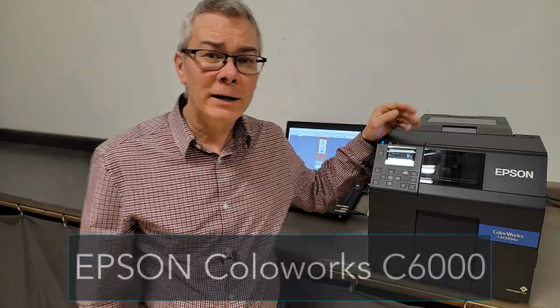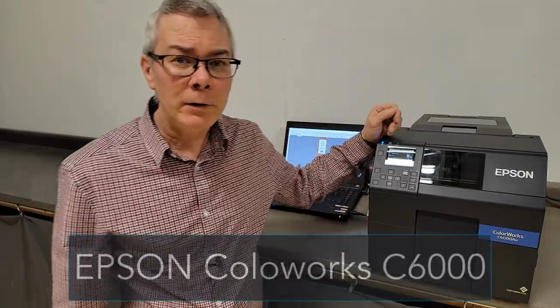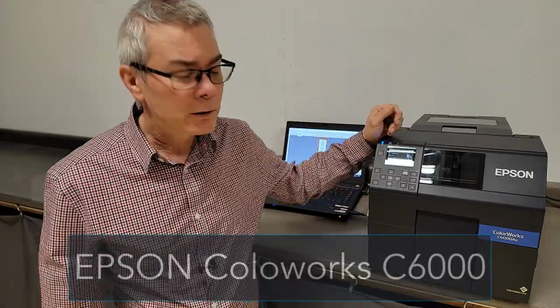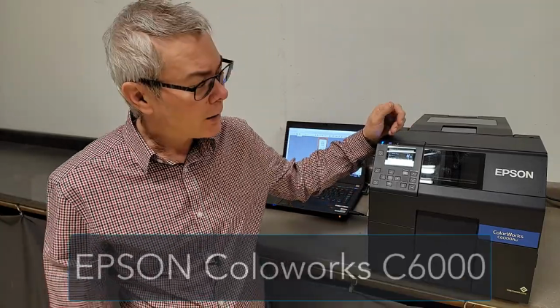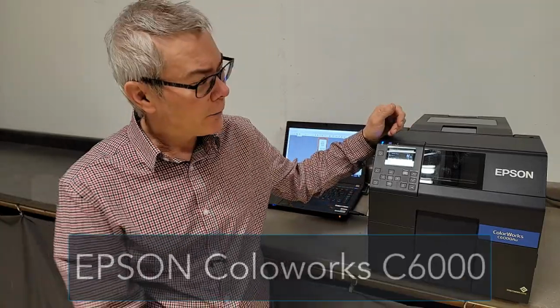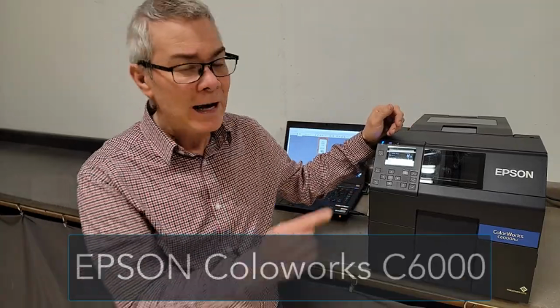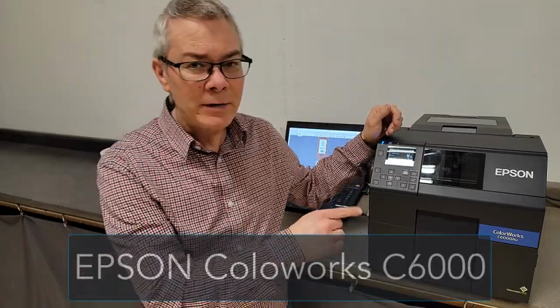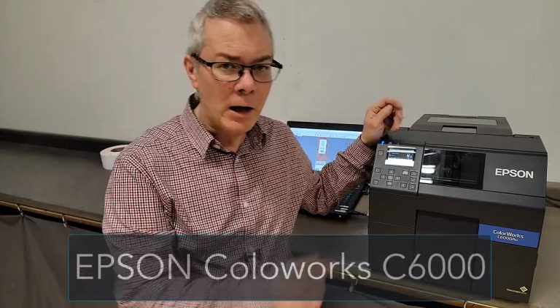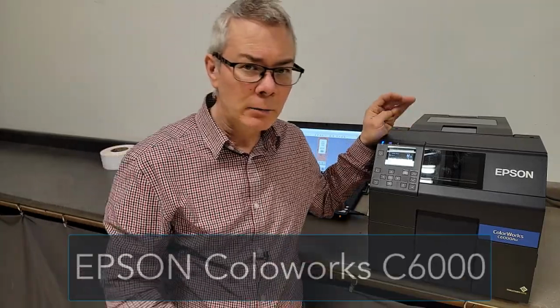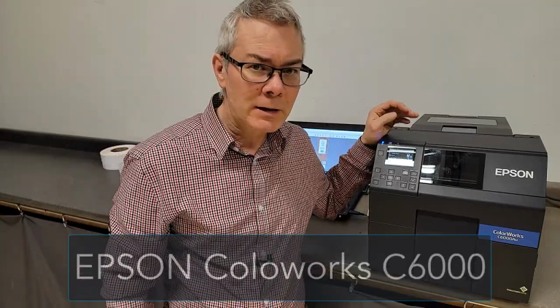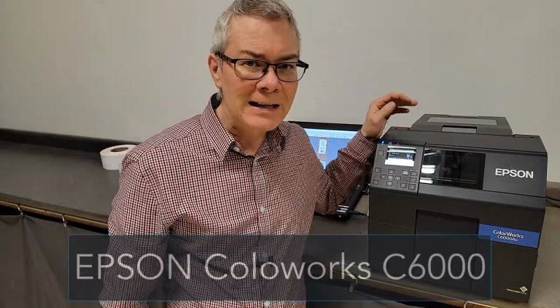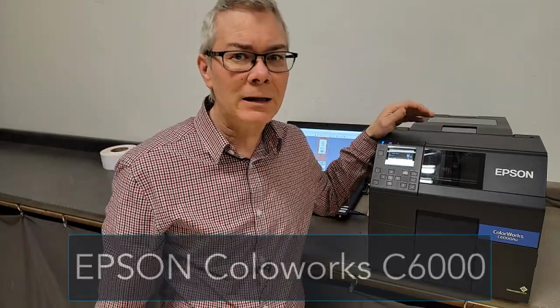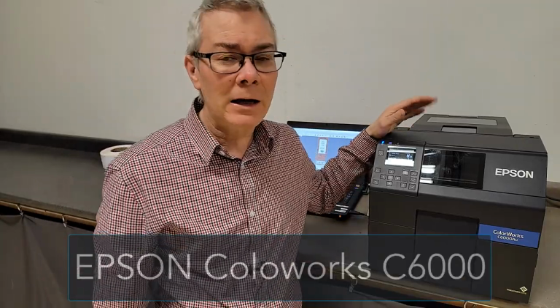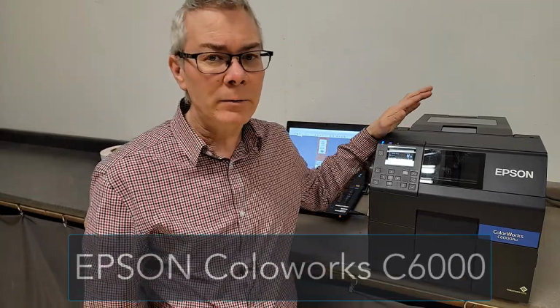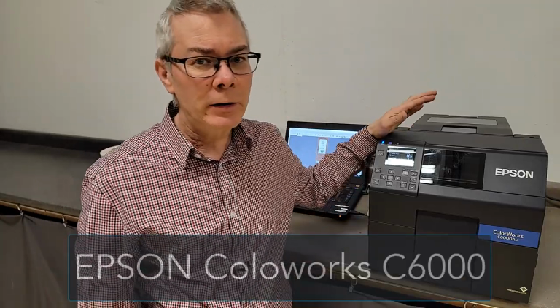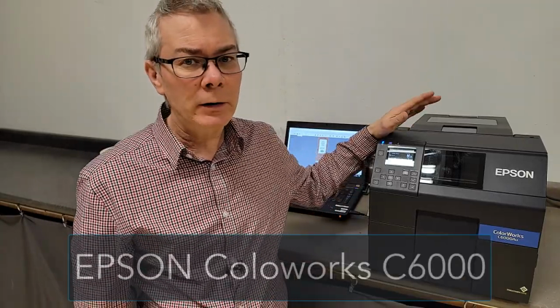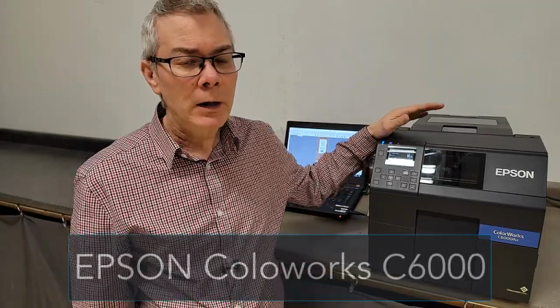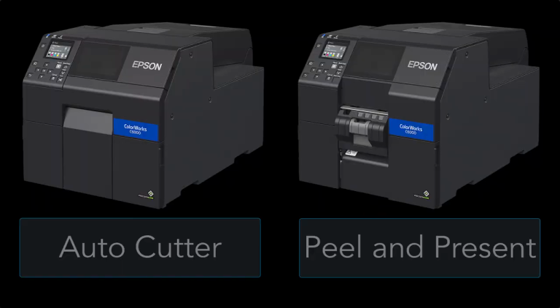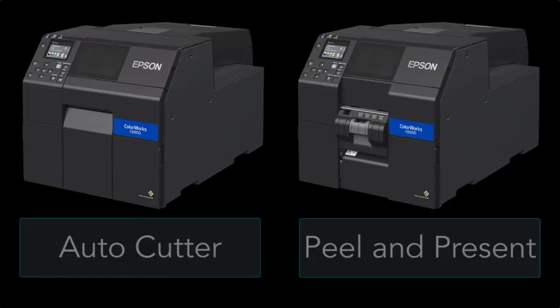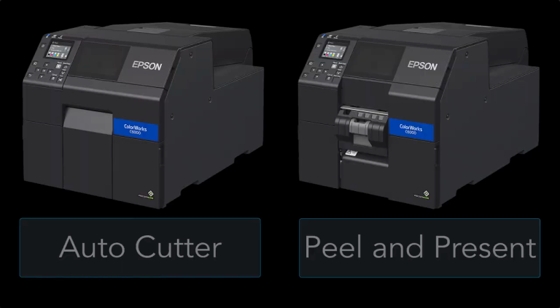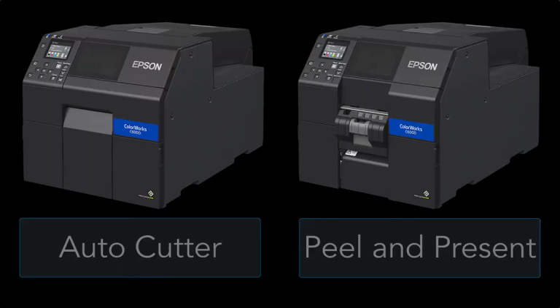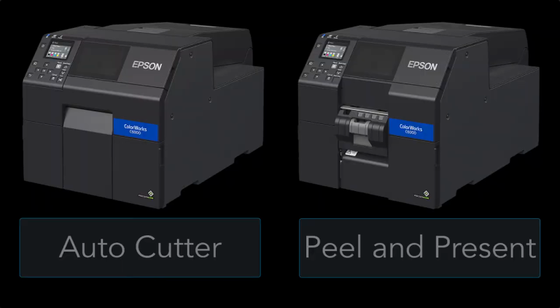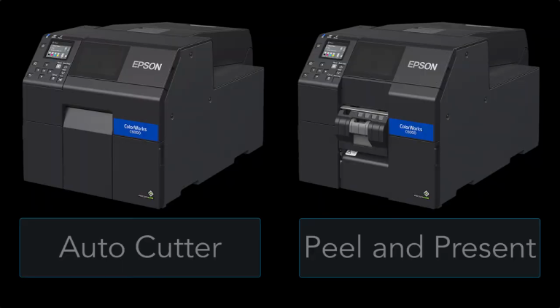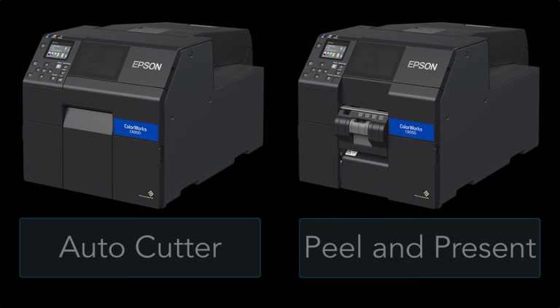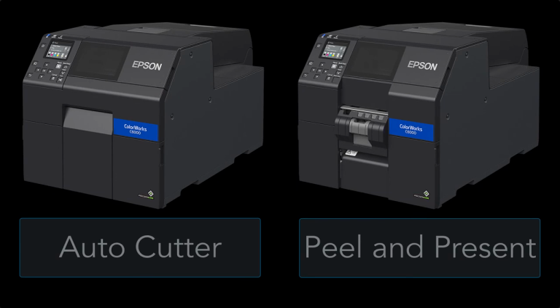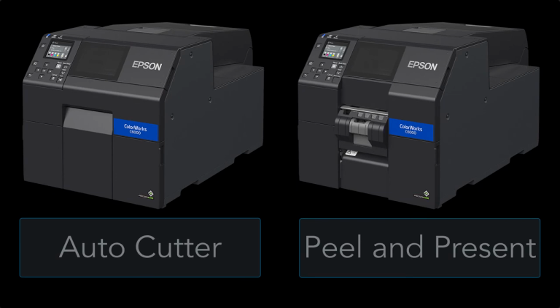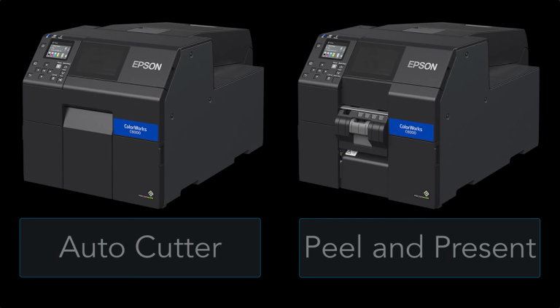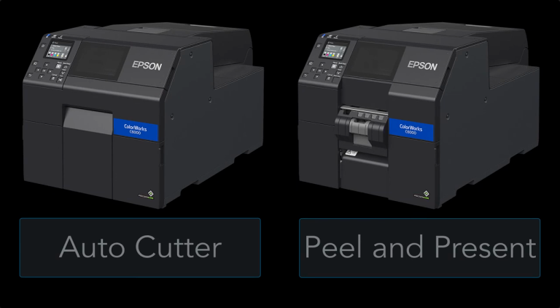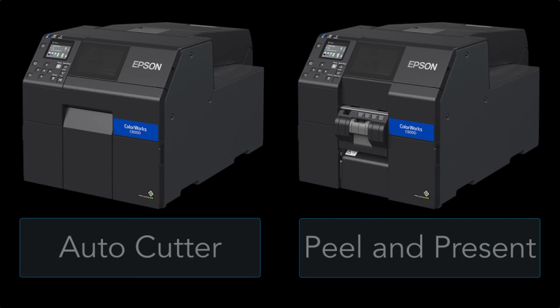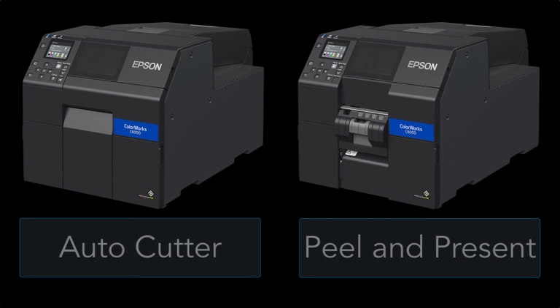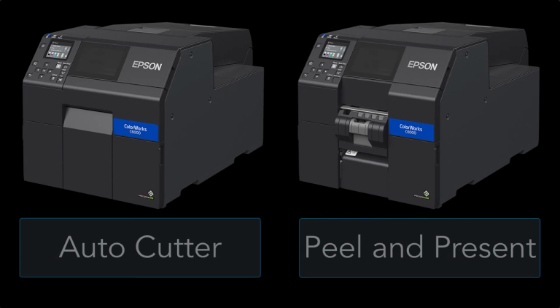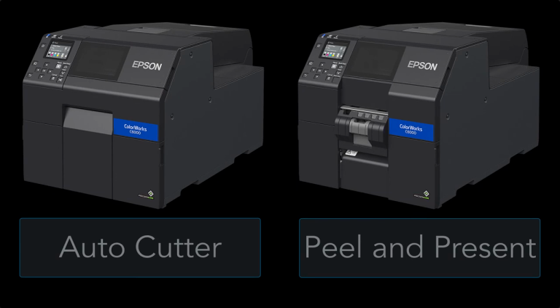Today we're going to talk about the Epson ColorWorks C6000 printer. To begin with, we're going to talk about the two different models.